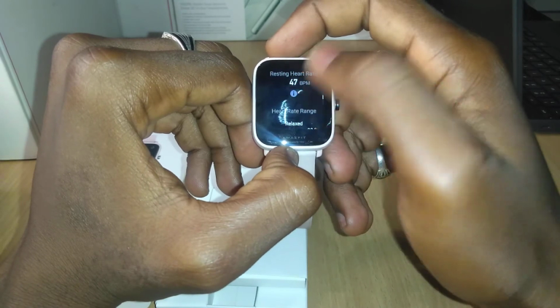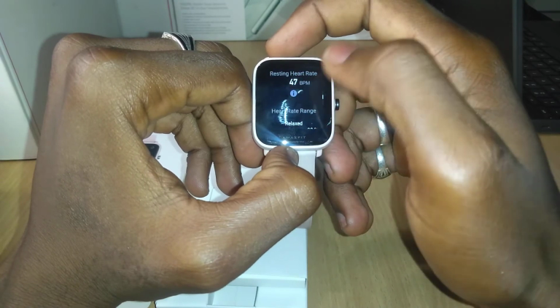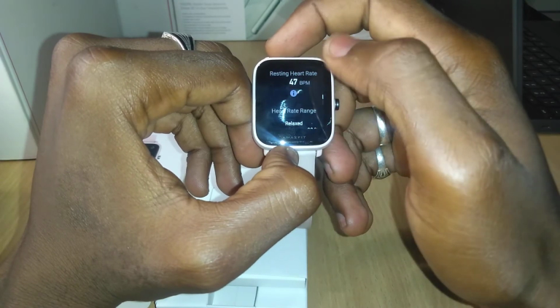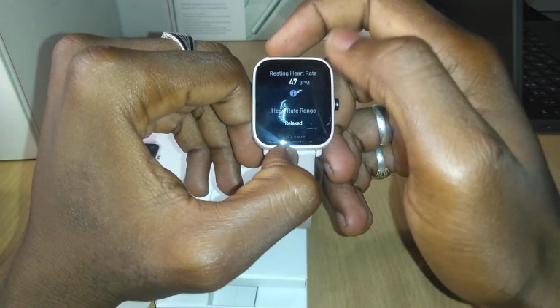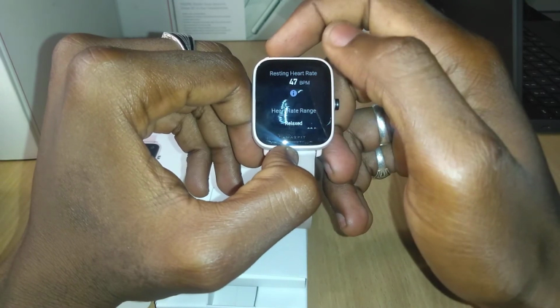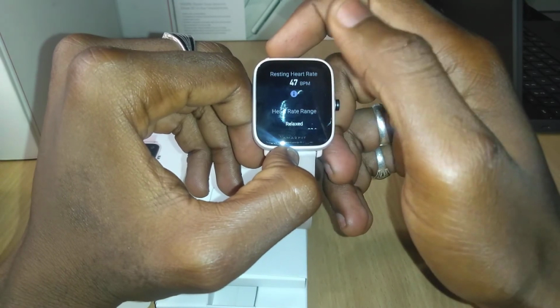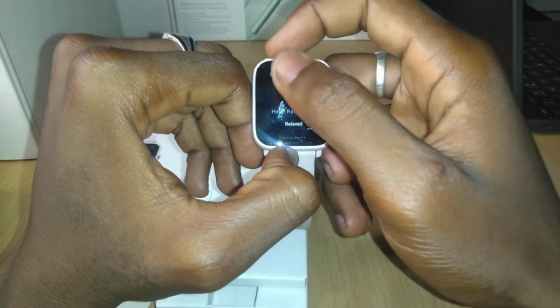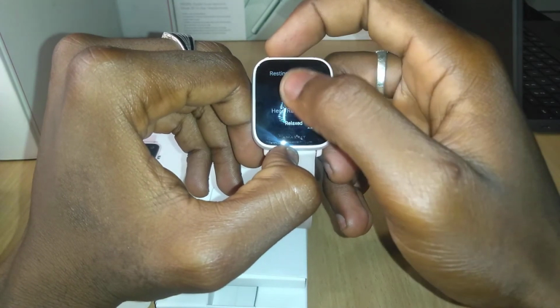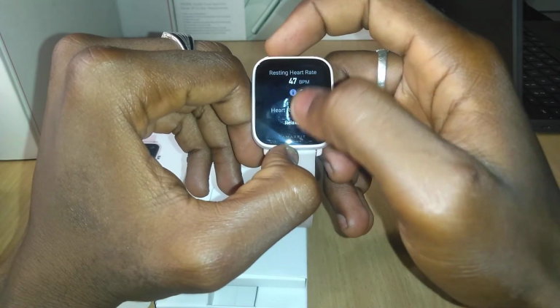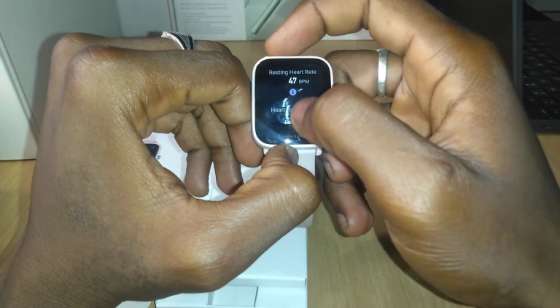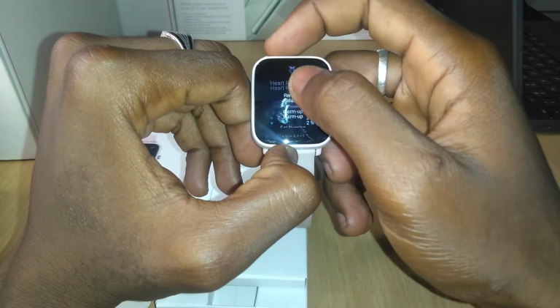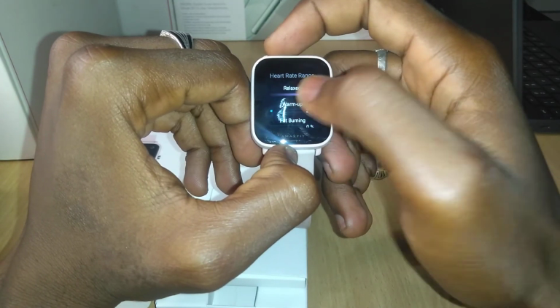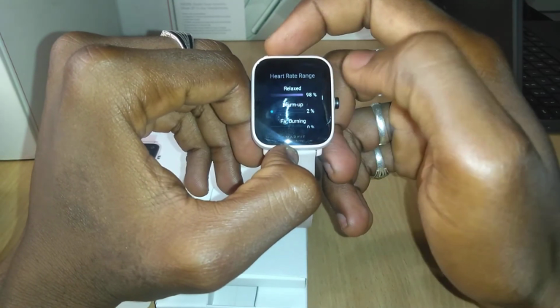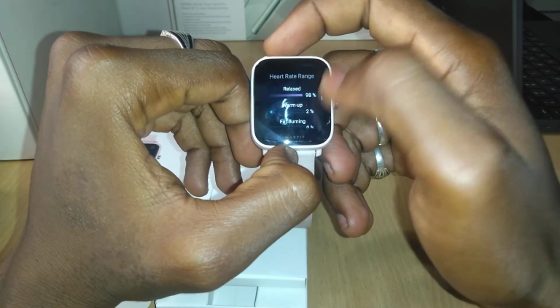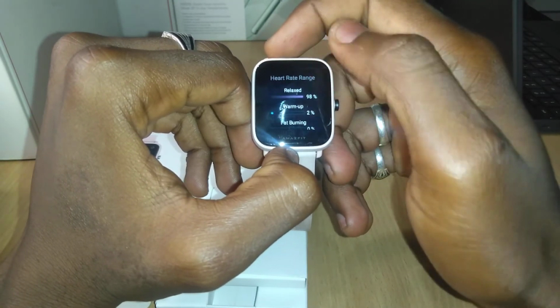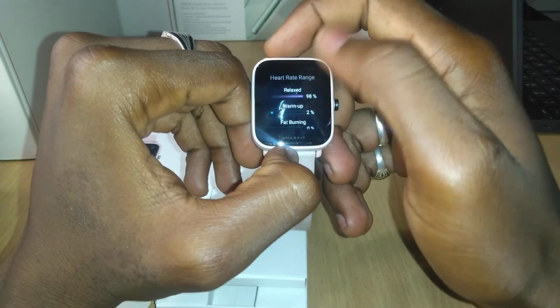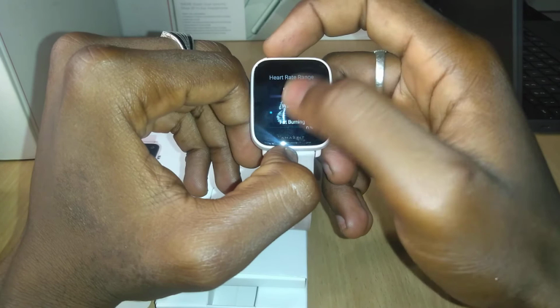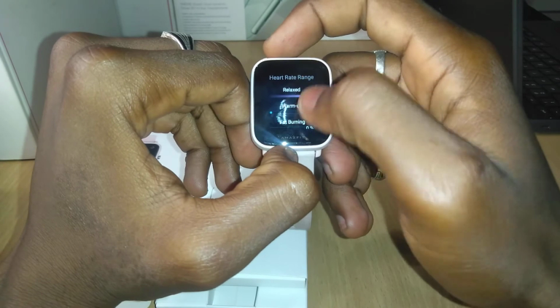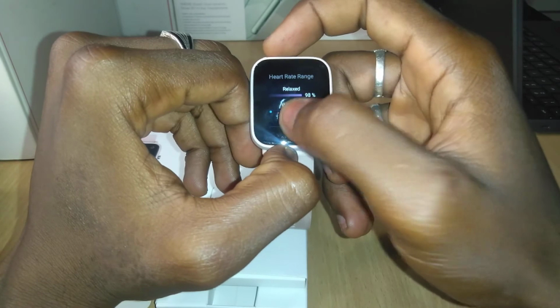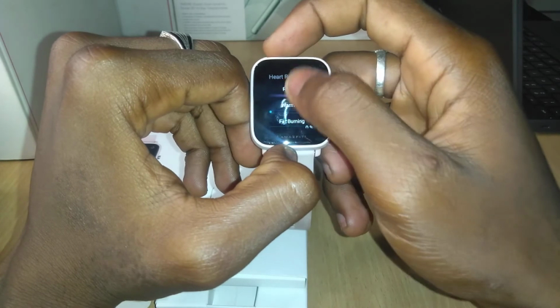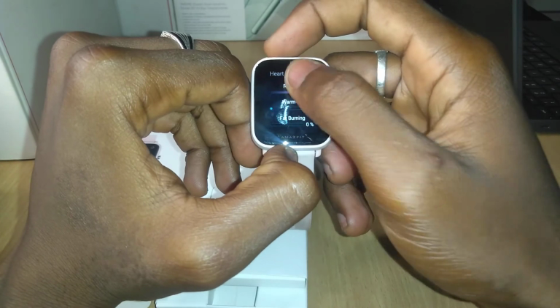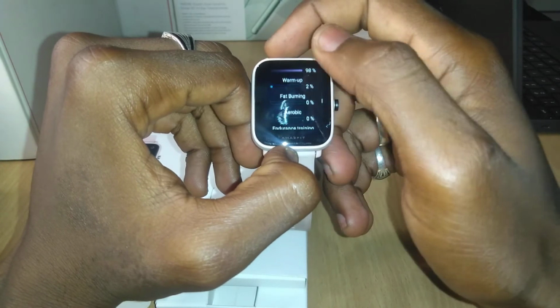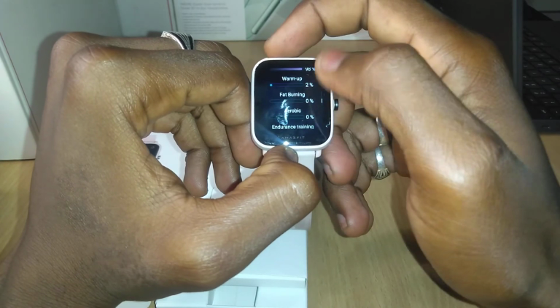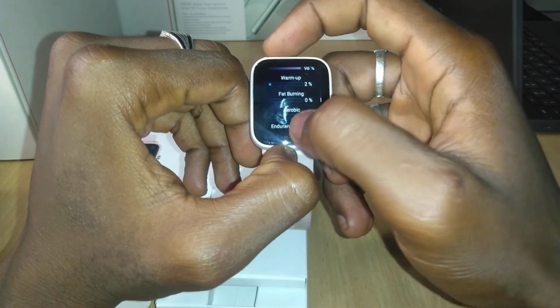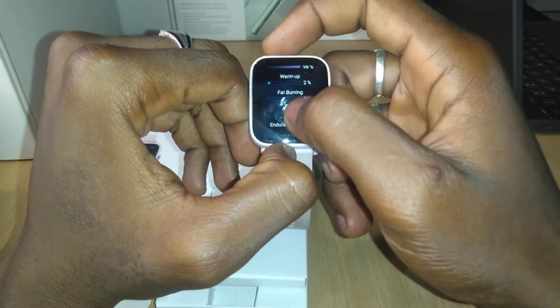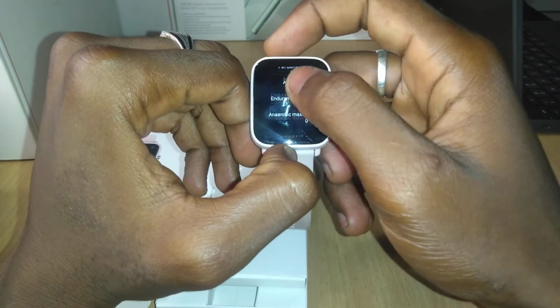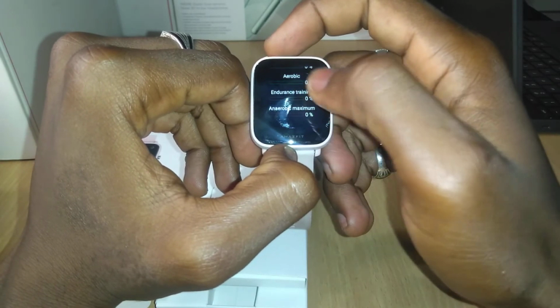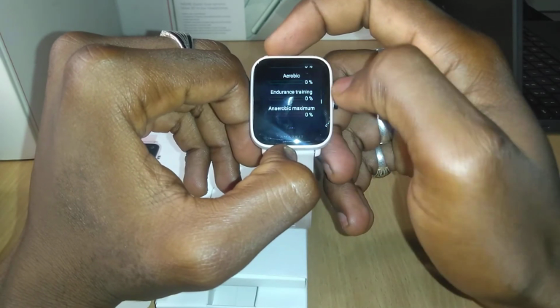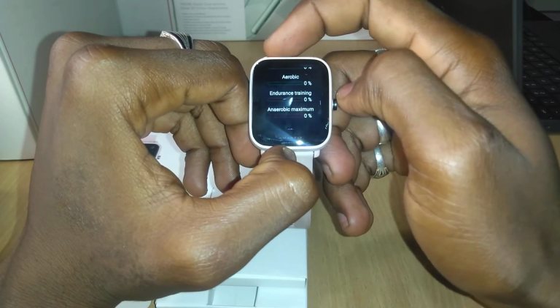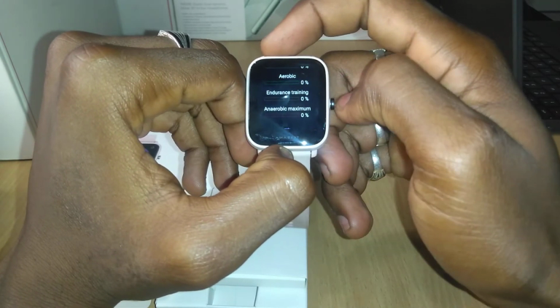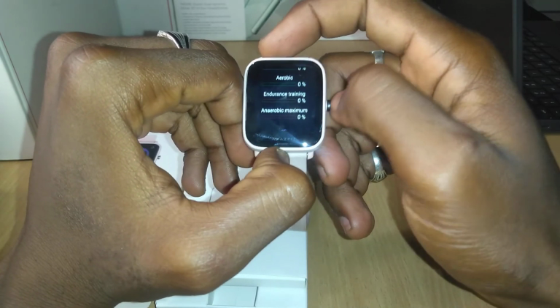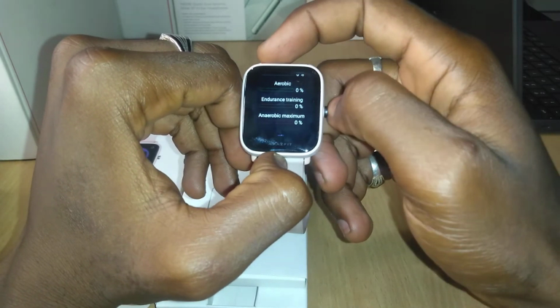So that means I need a bit of aerobic exercise. This gives you a breakdown of how your heart is performing.